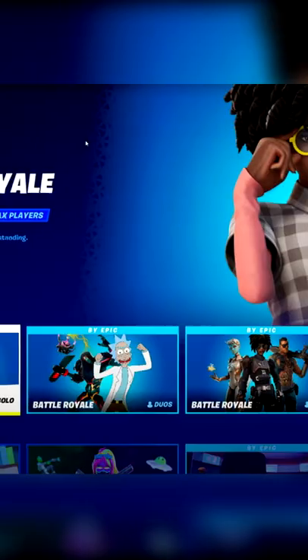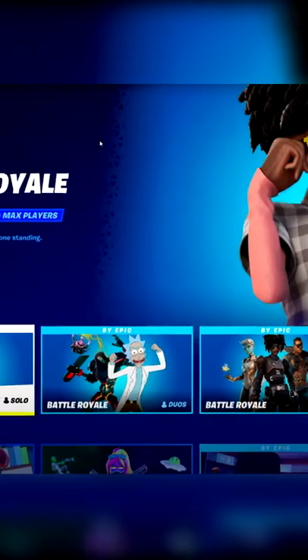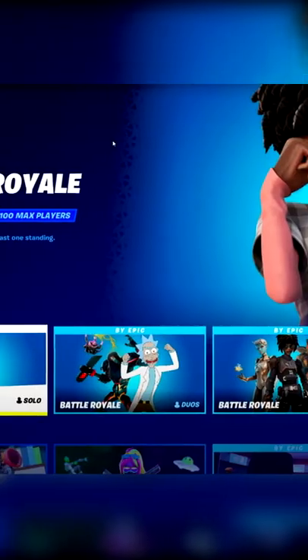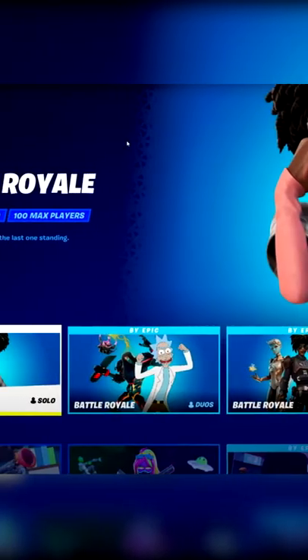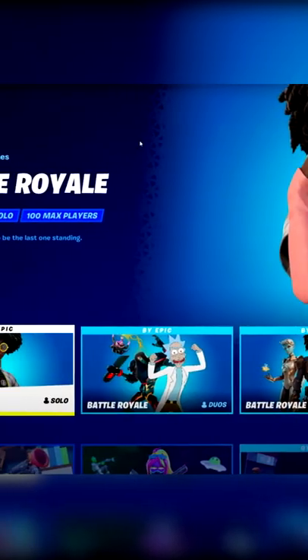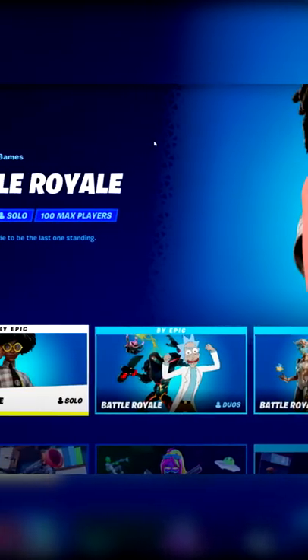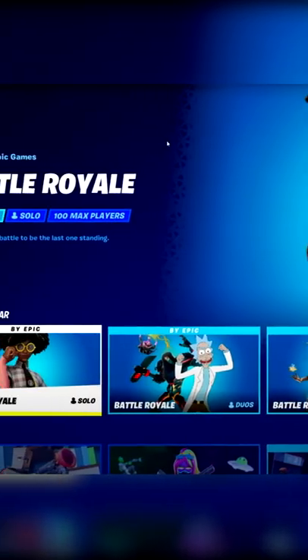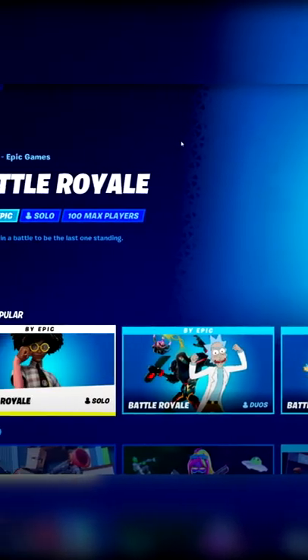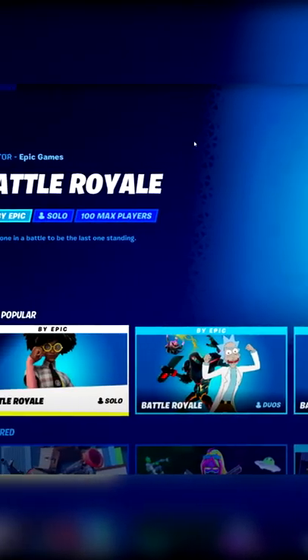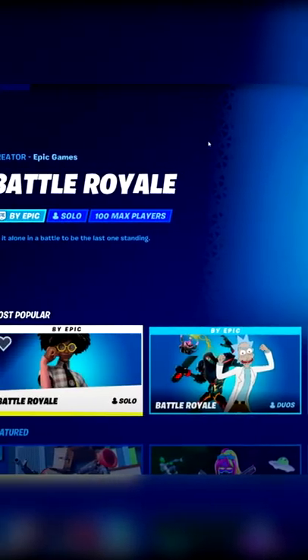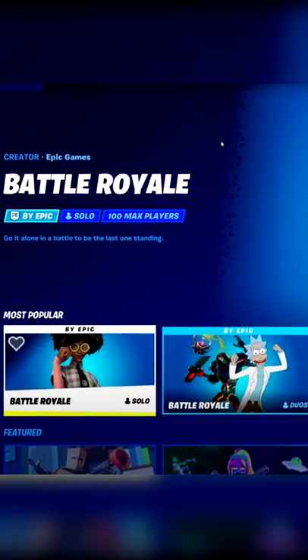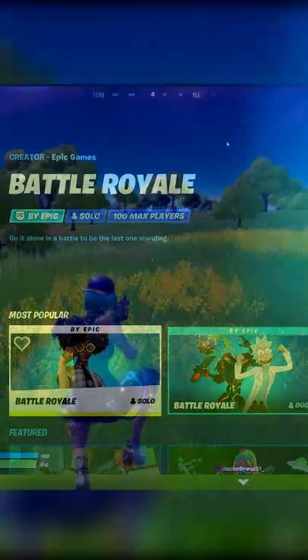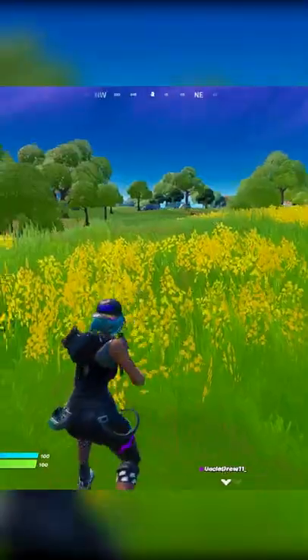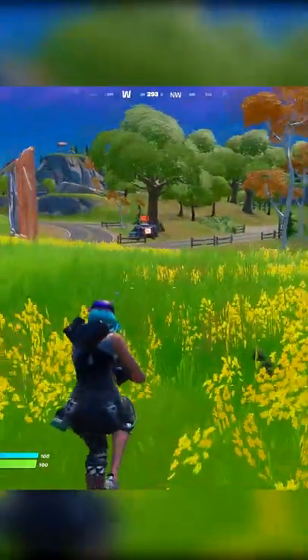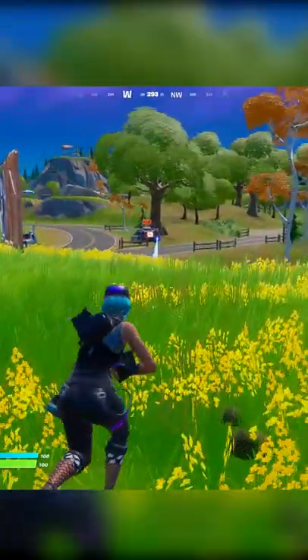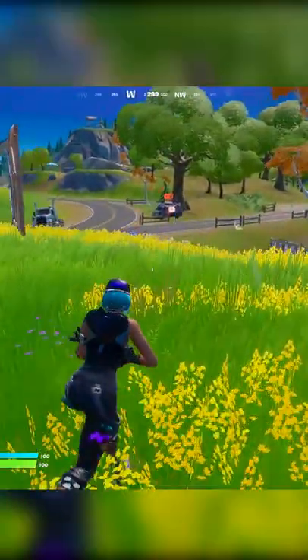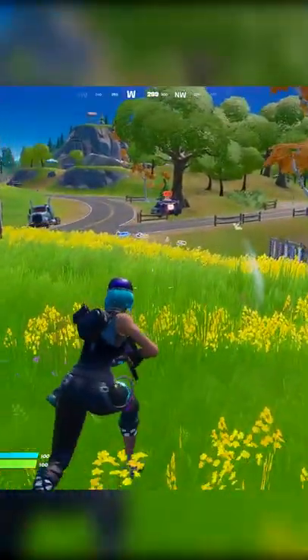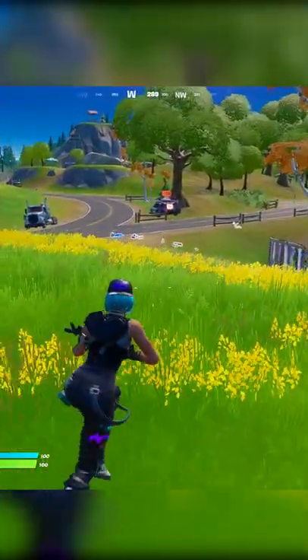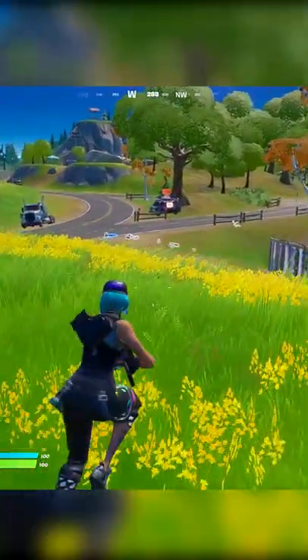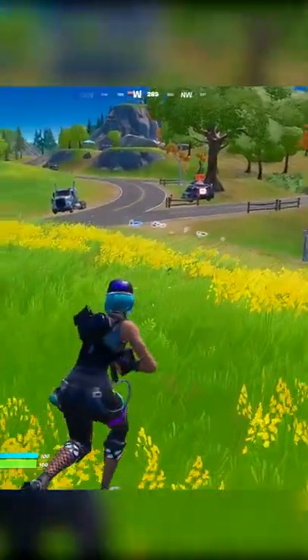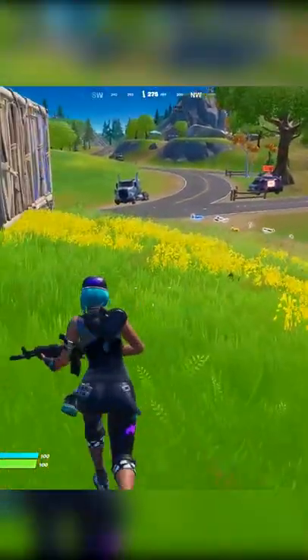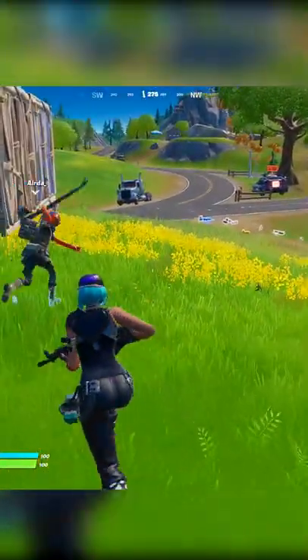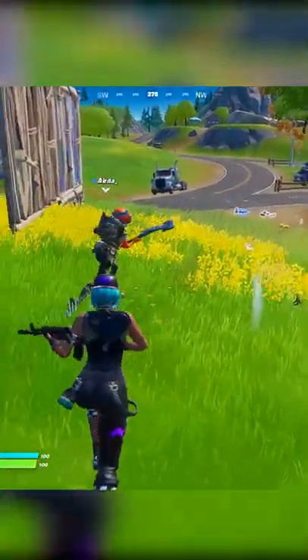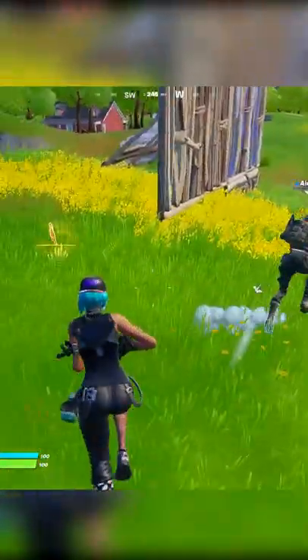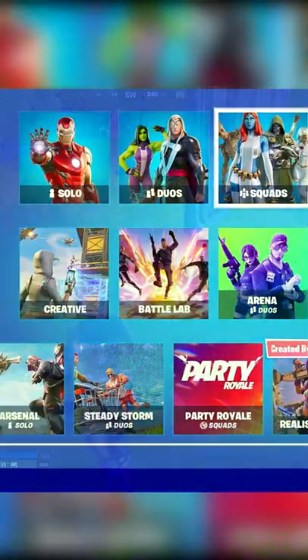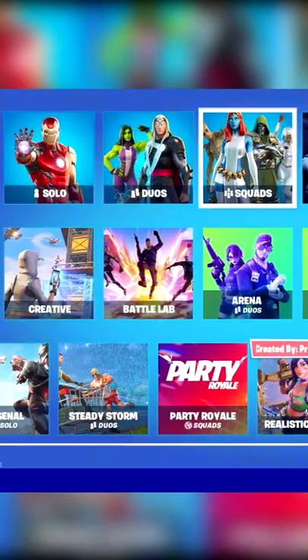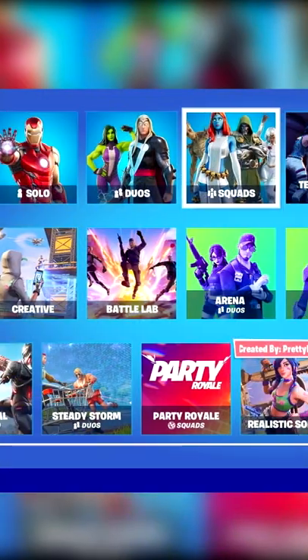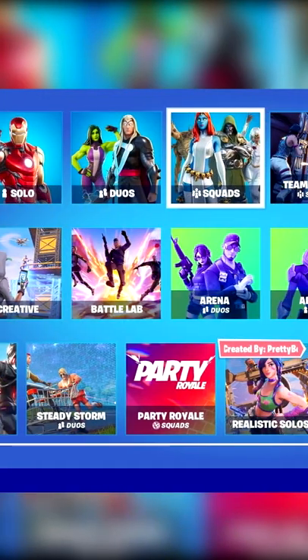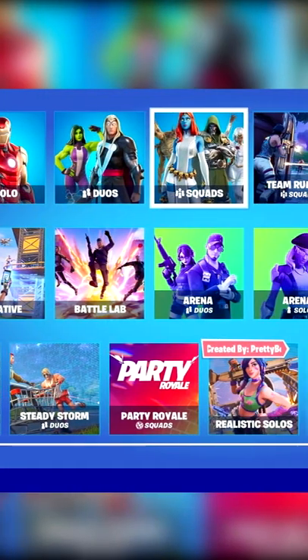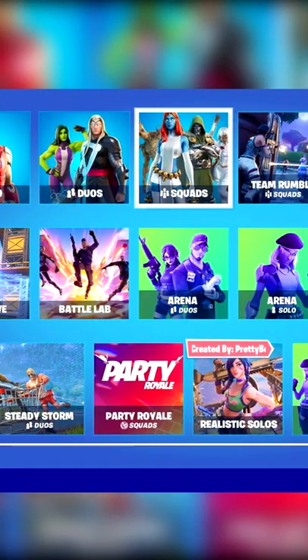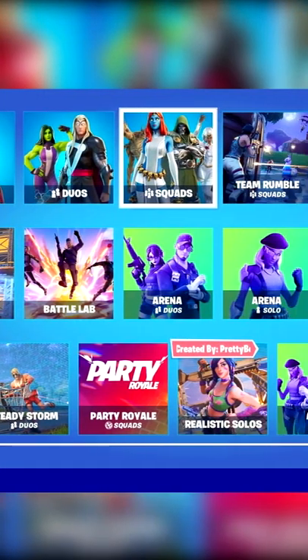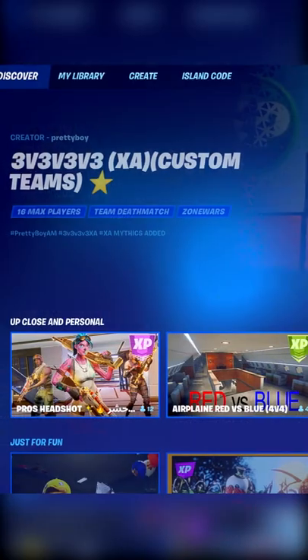Would you like to see an option to change this in Fortnite? Back in Chapter 2 Season 7, Epic Games changed the look of the mode select screen from this to this.